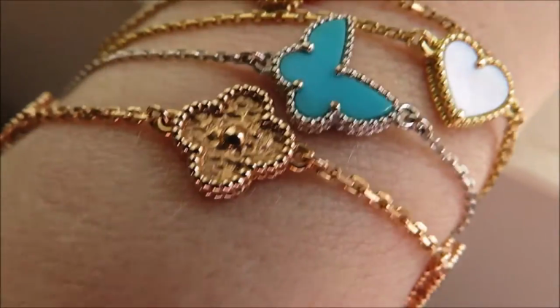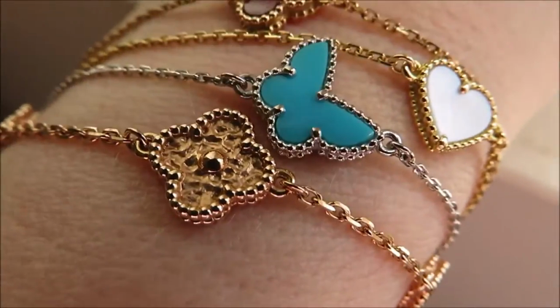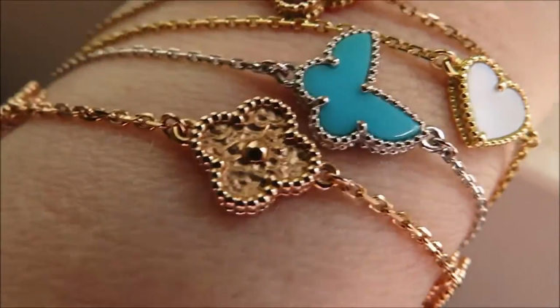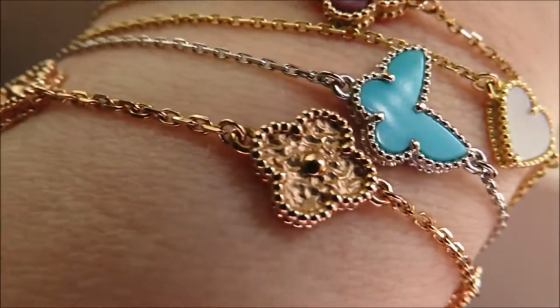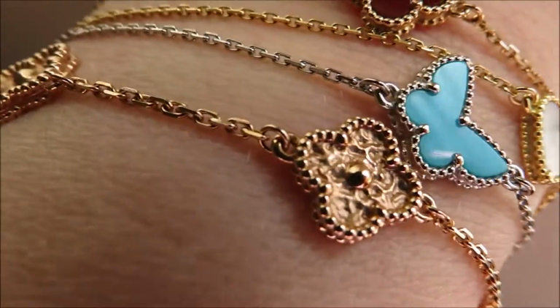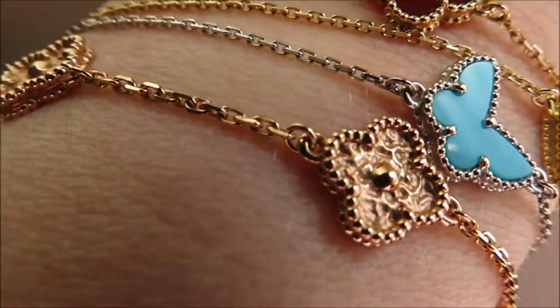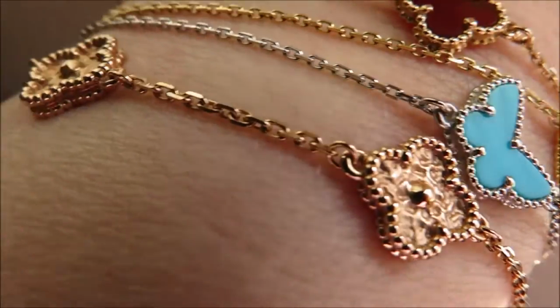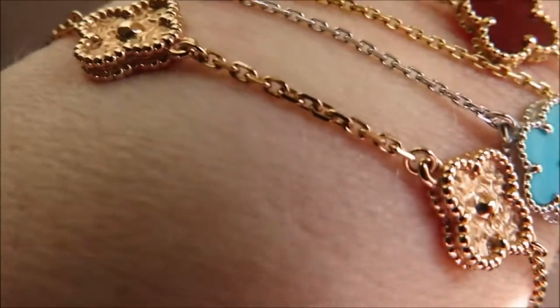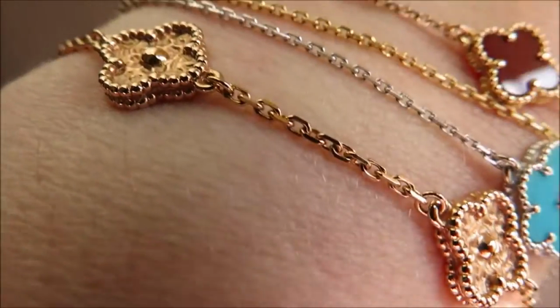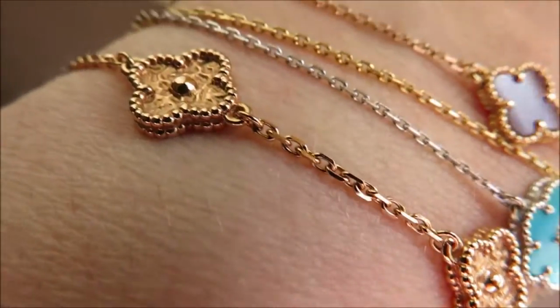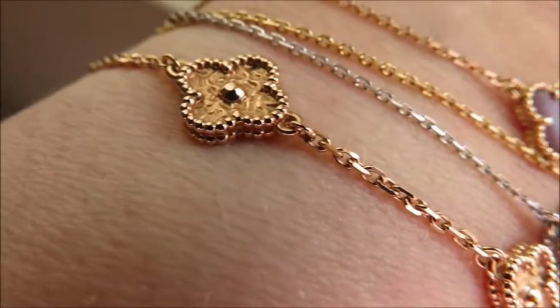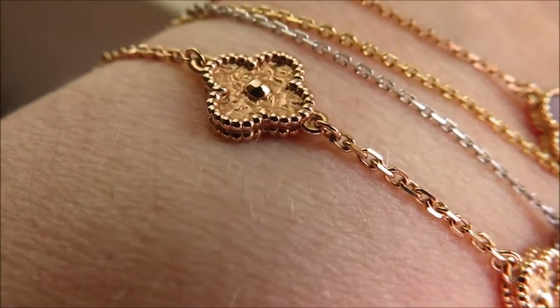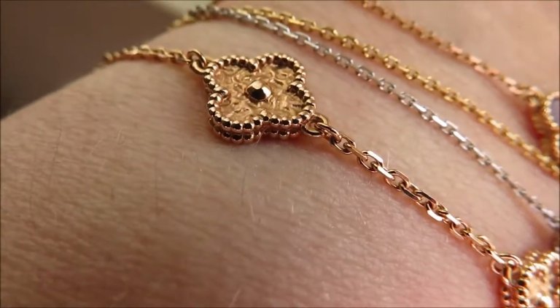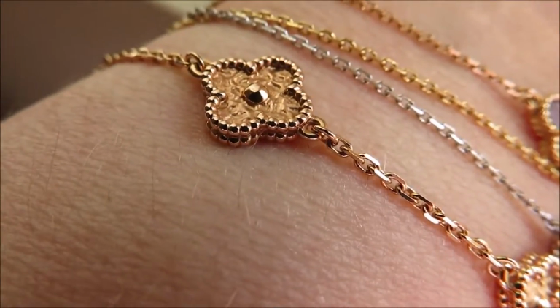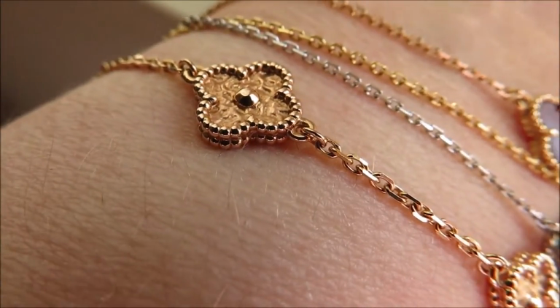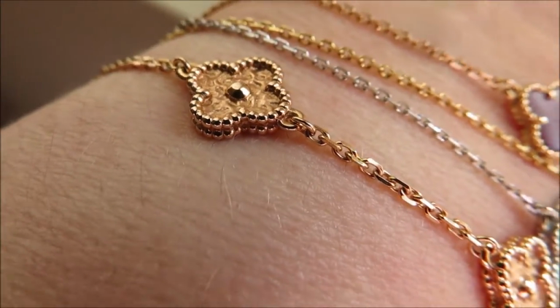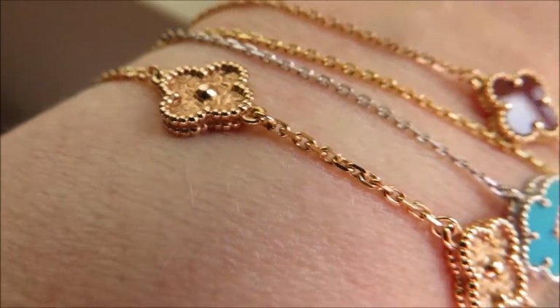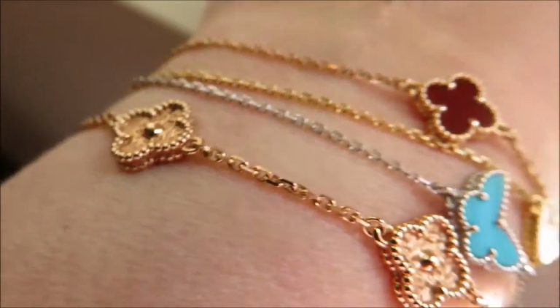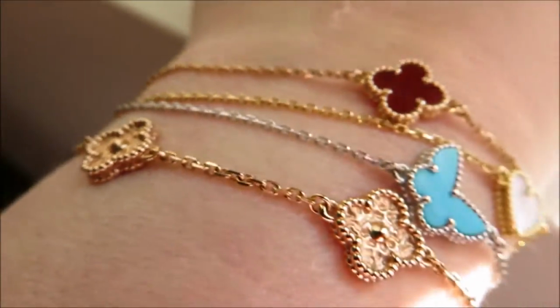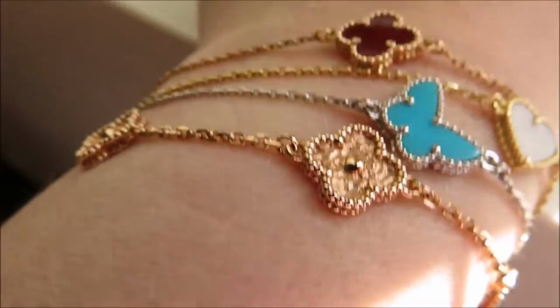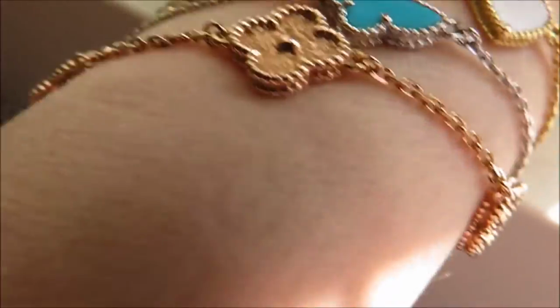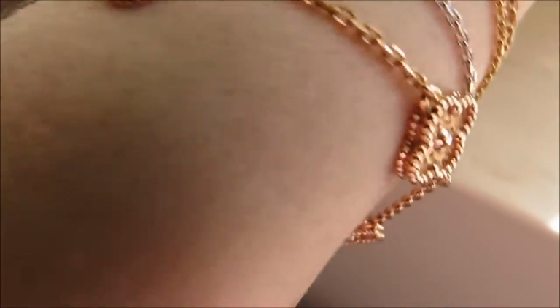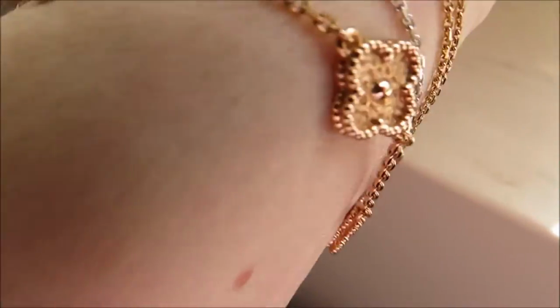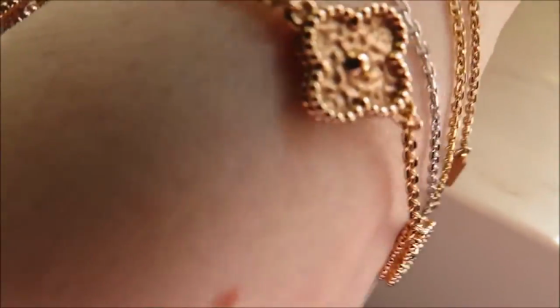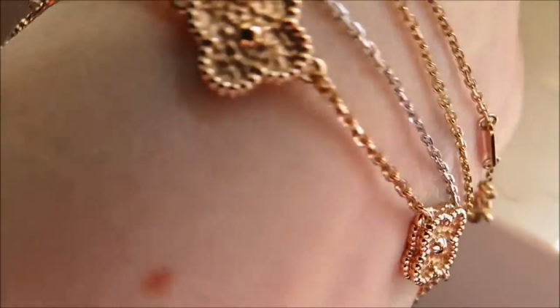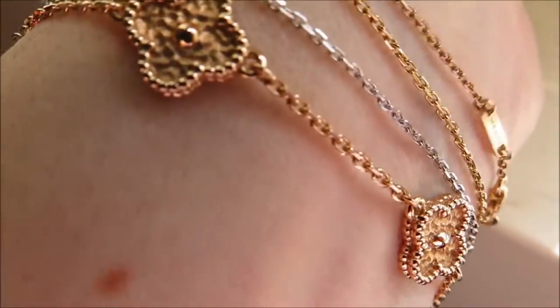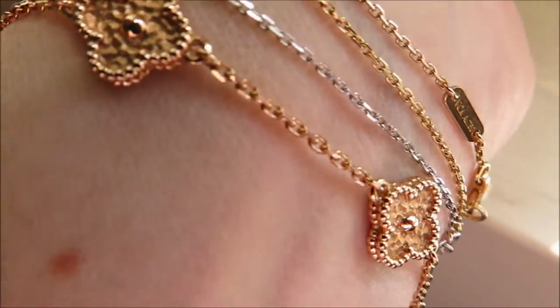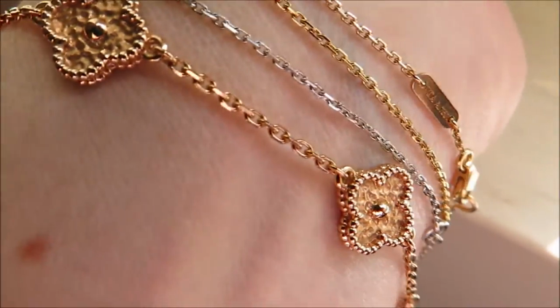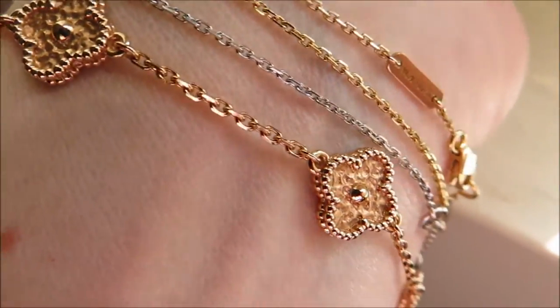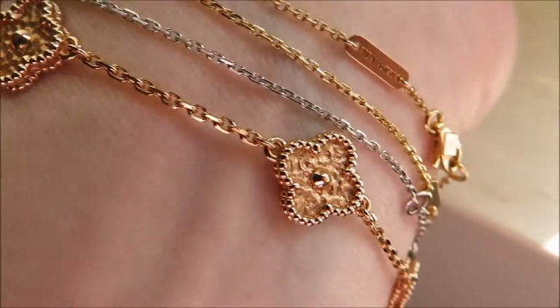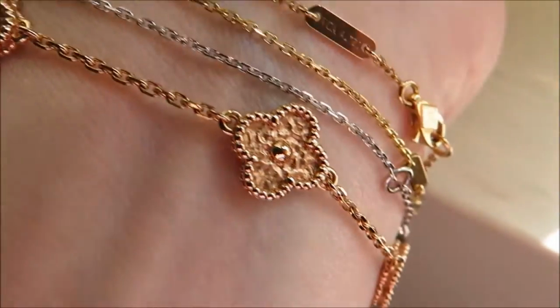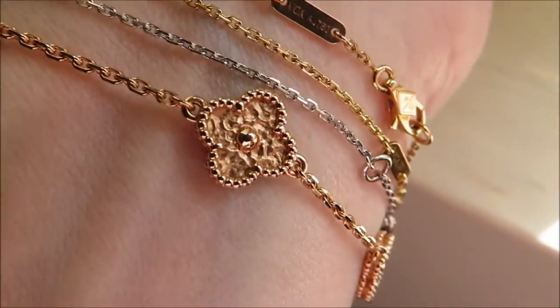I keep saying five, but it's actually six — six motifs going around. The five is the bigger size designation. I keep saying five, but it's actually six motifs.